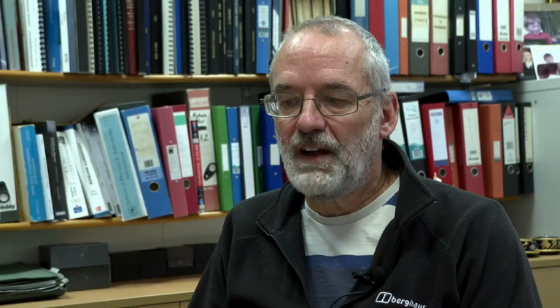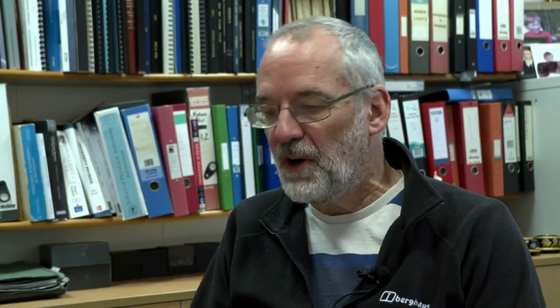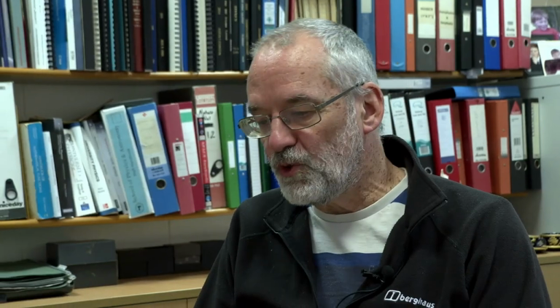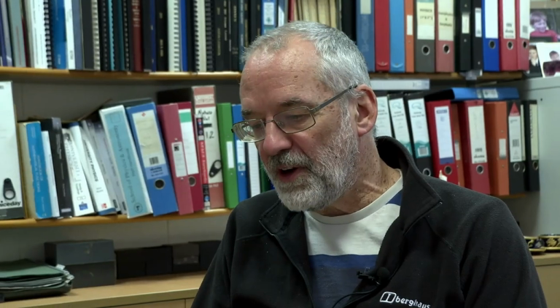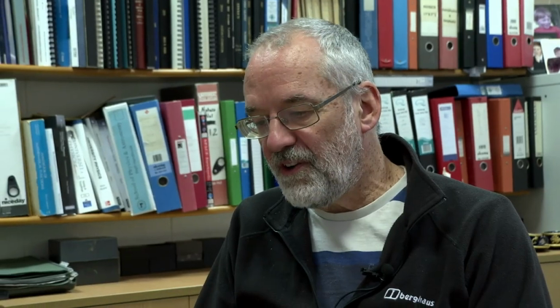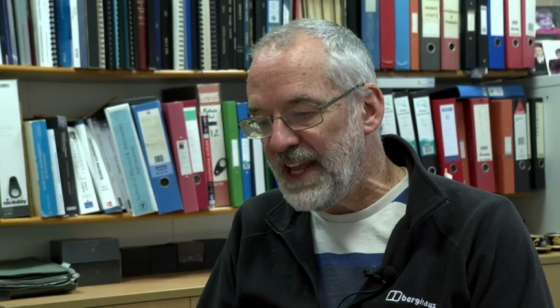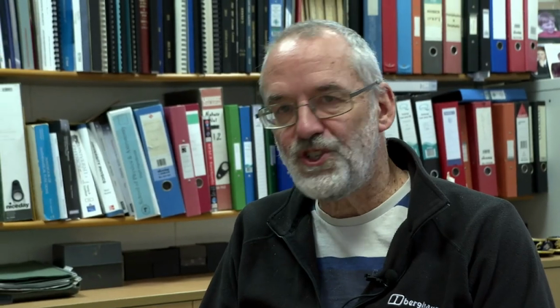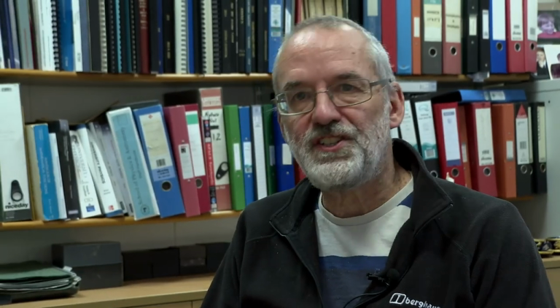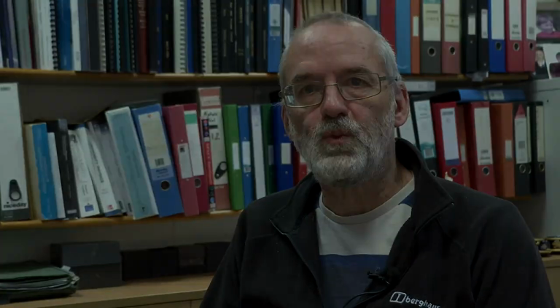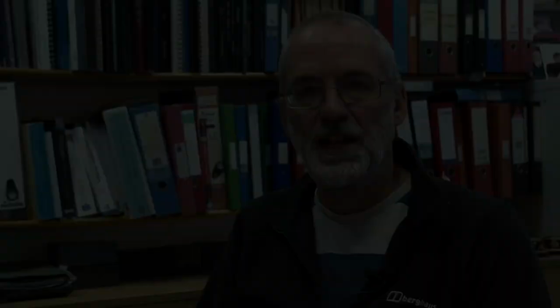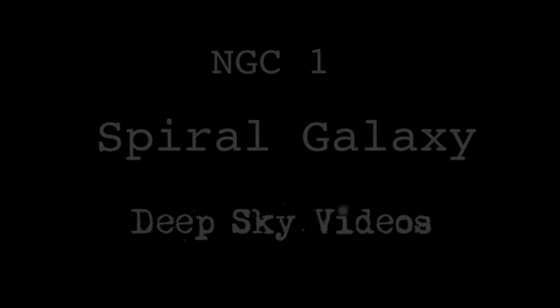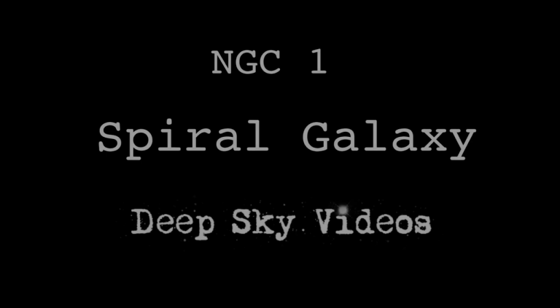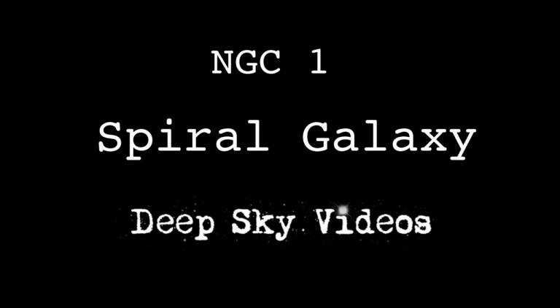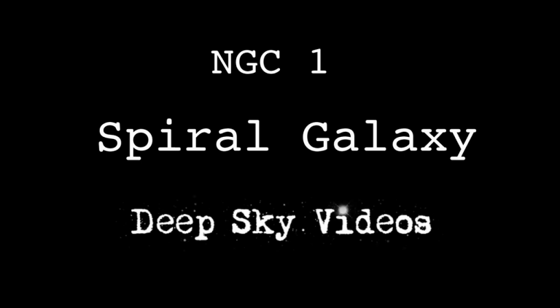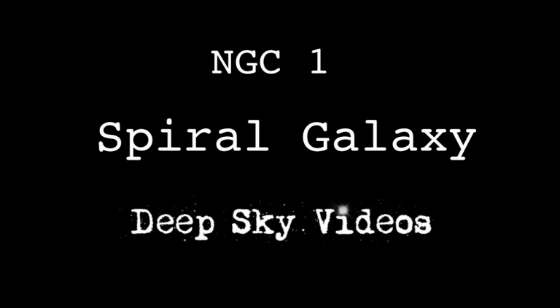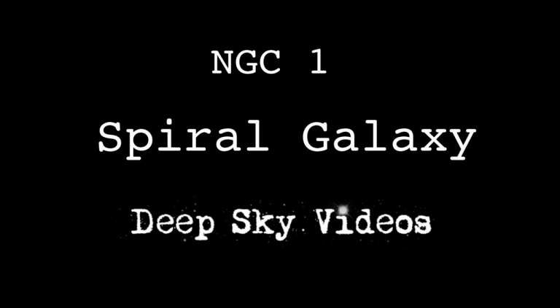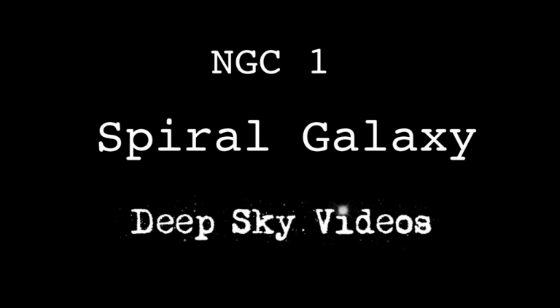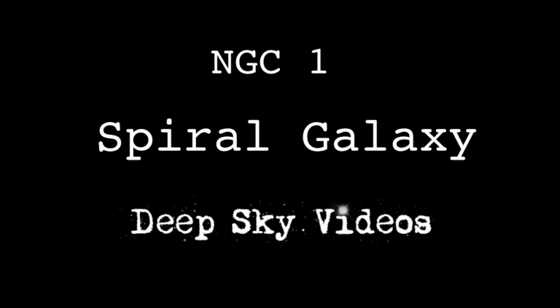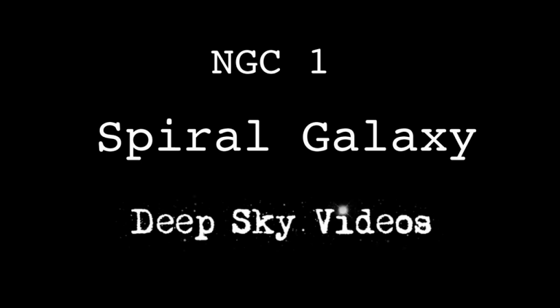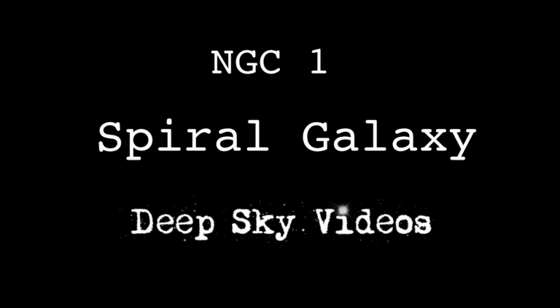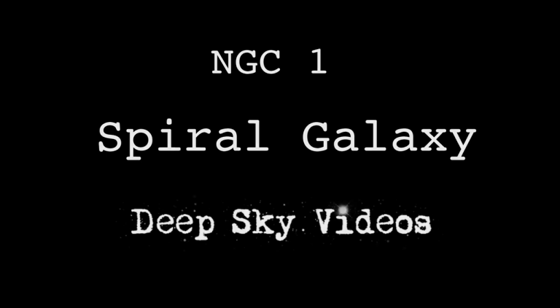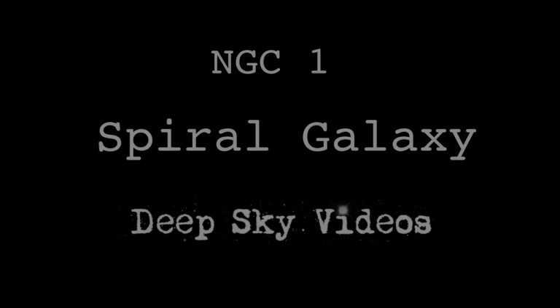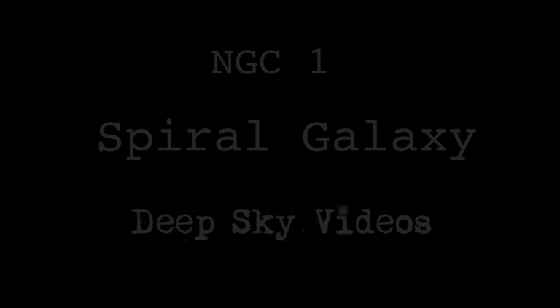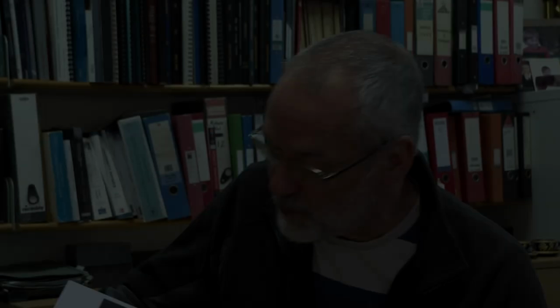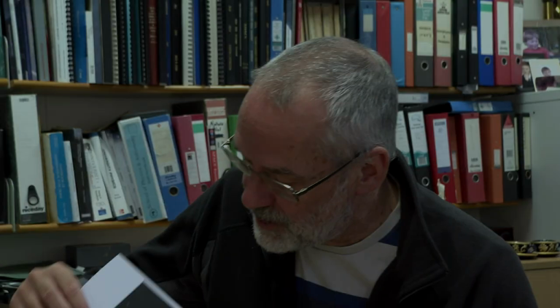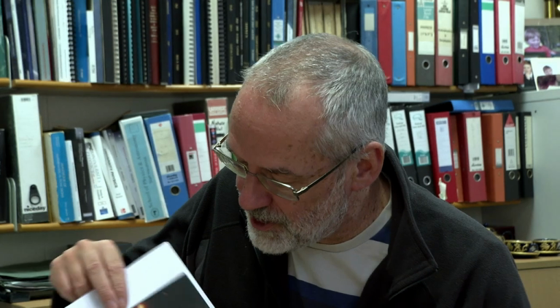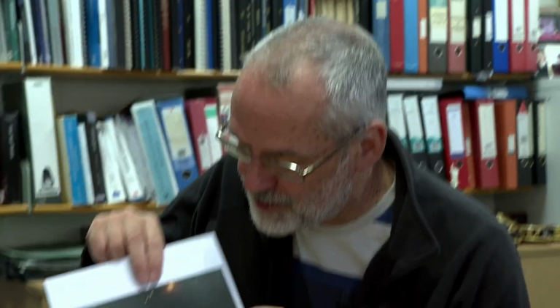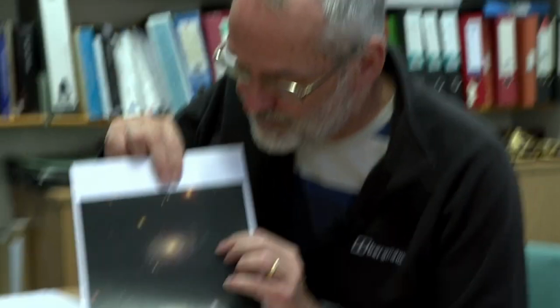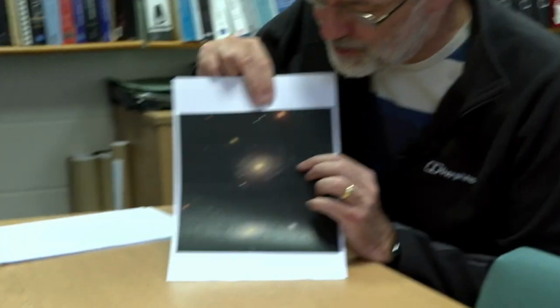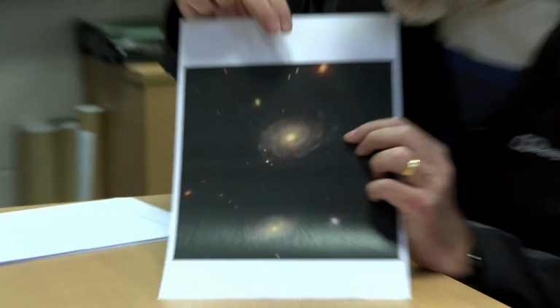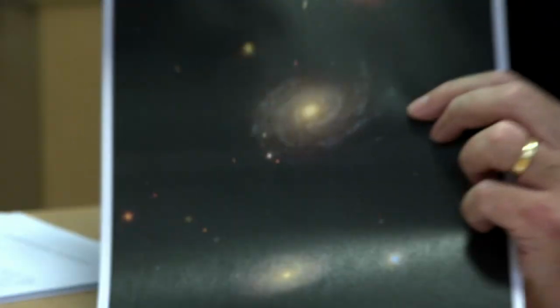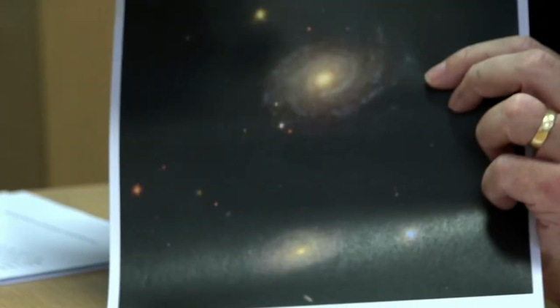I thought I'd talk about NGC 1. Let's show you a picture of it first. Here it is. This is NGC 1.